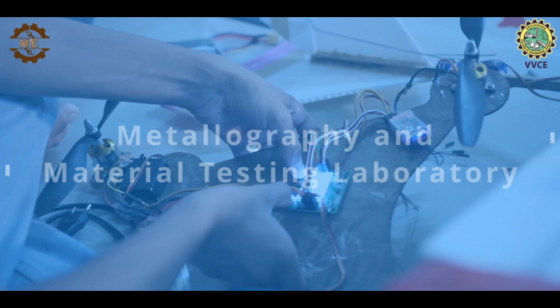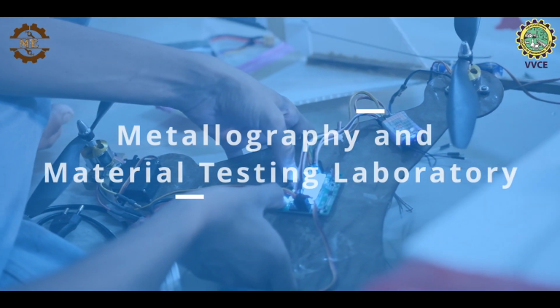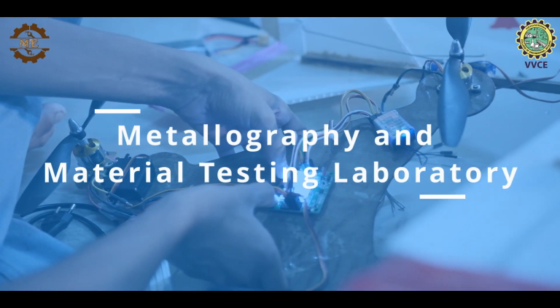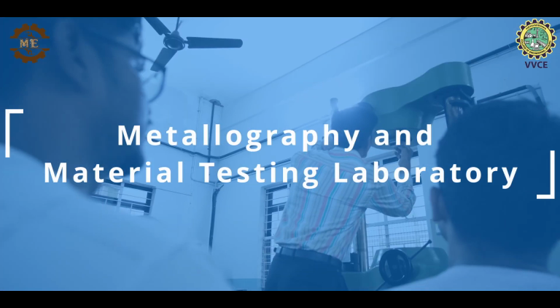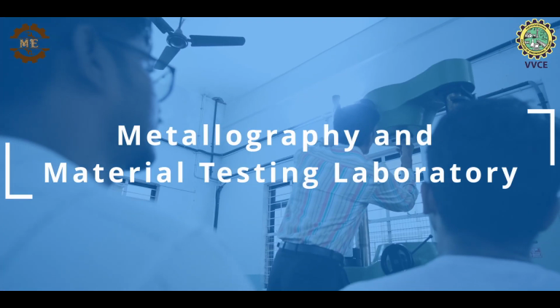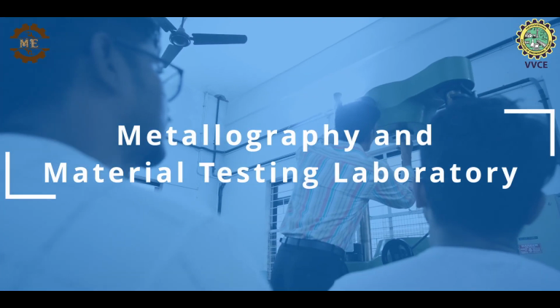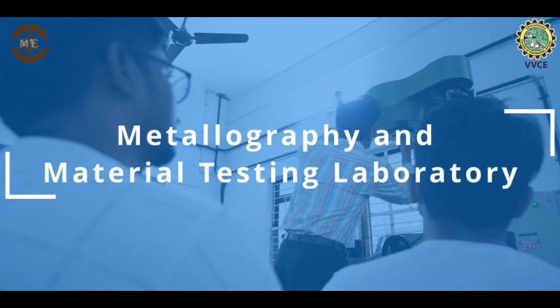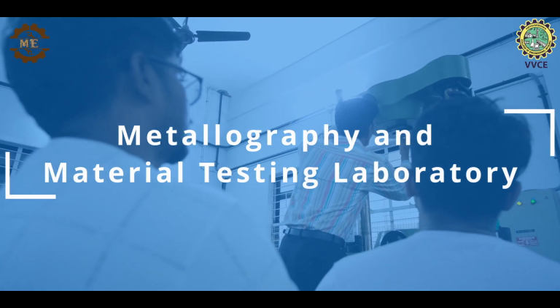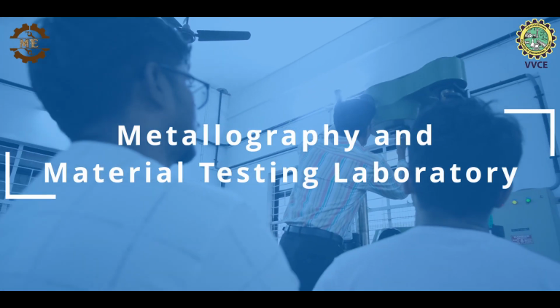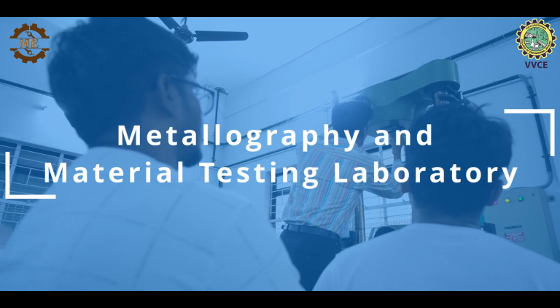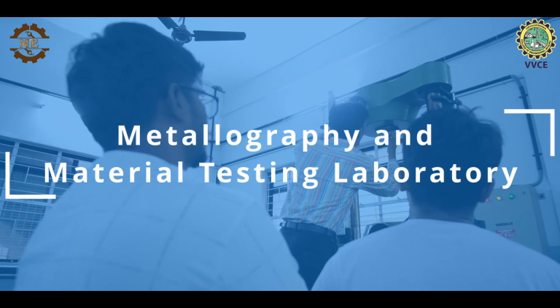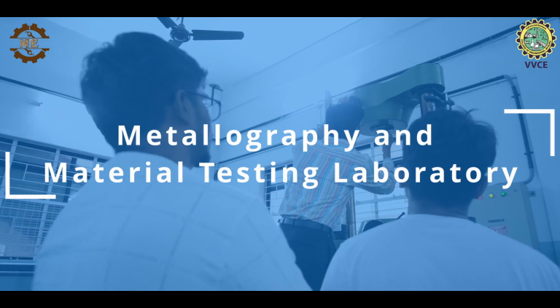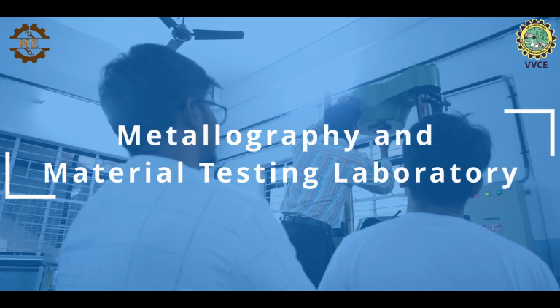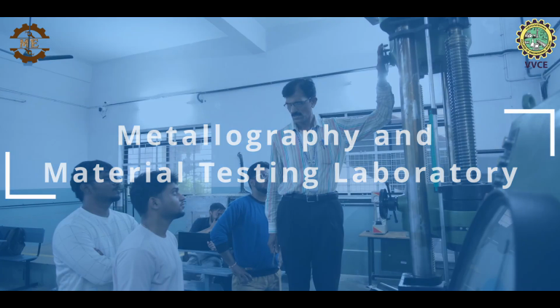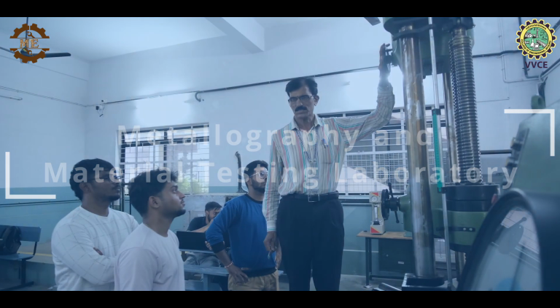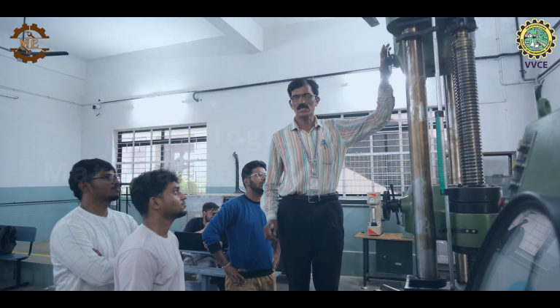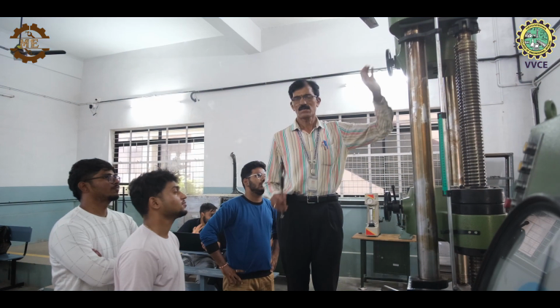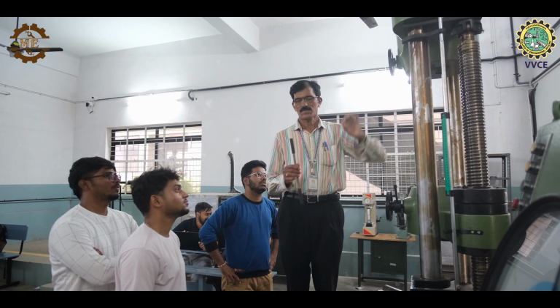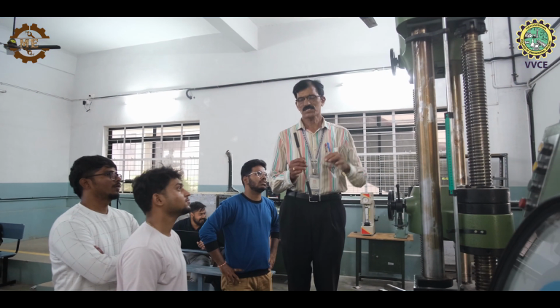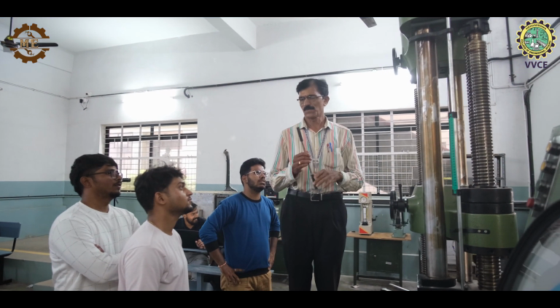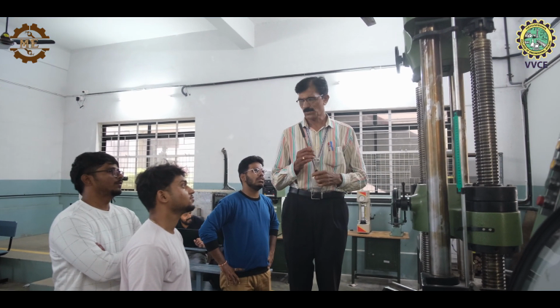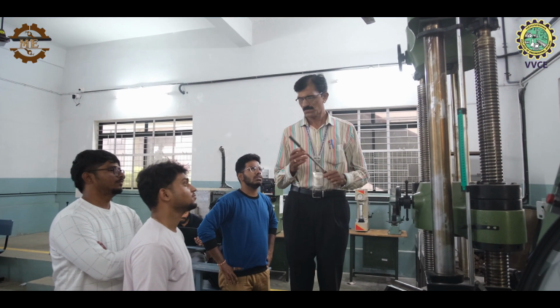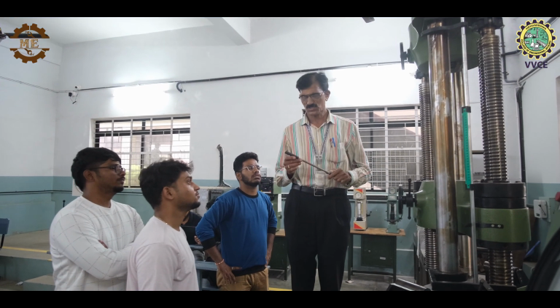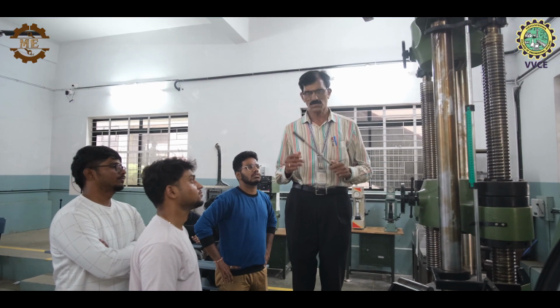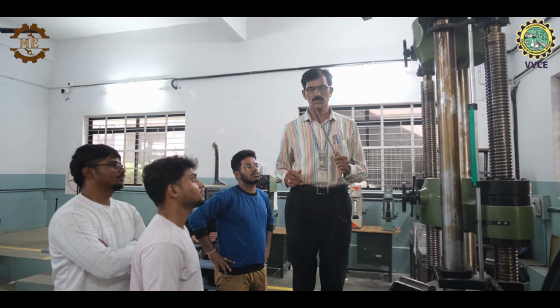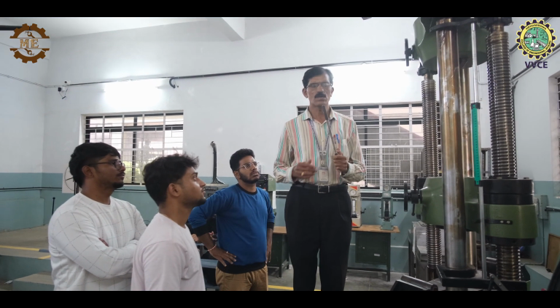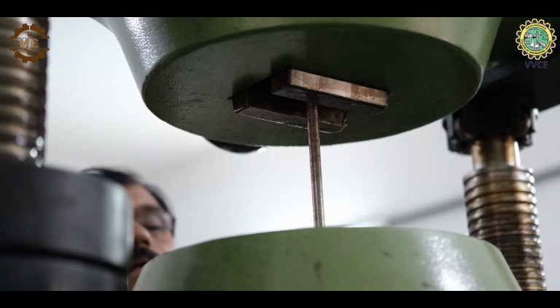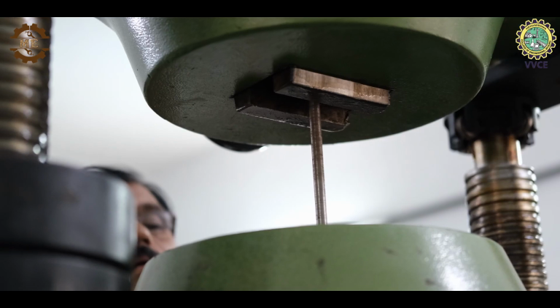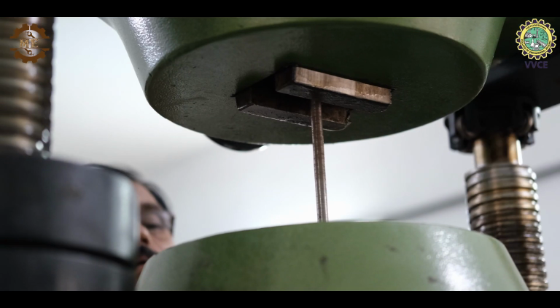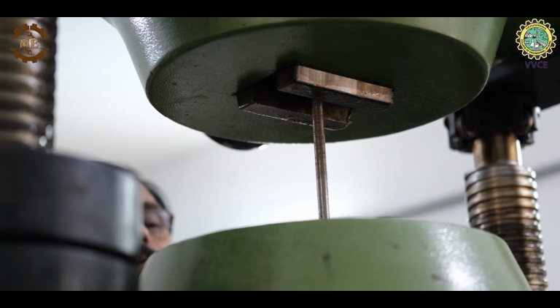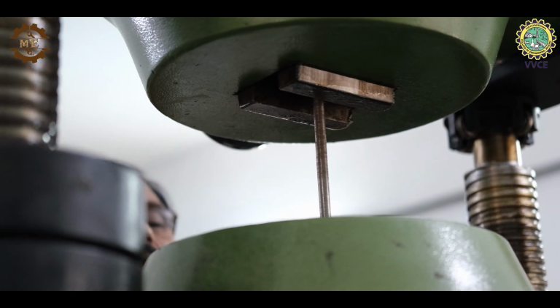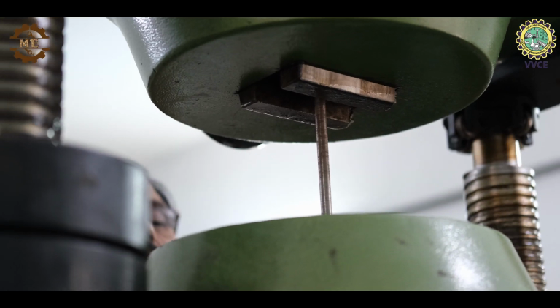In this lab, students are made to understand material properties through laboratory experiments.